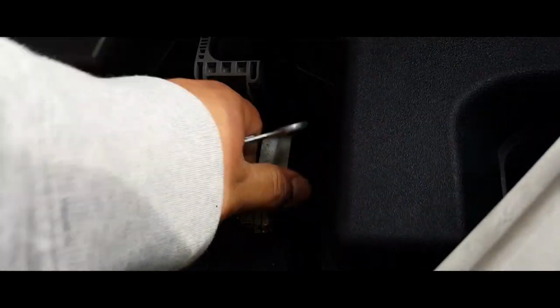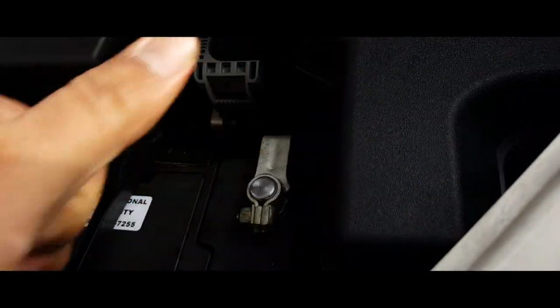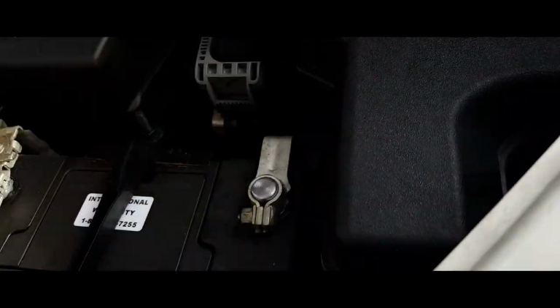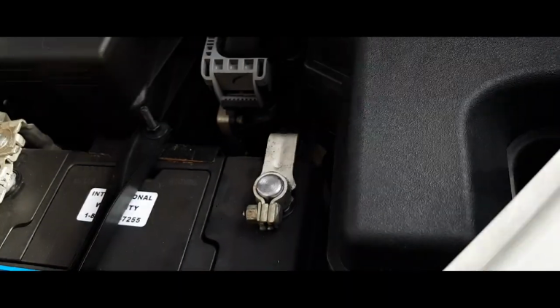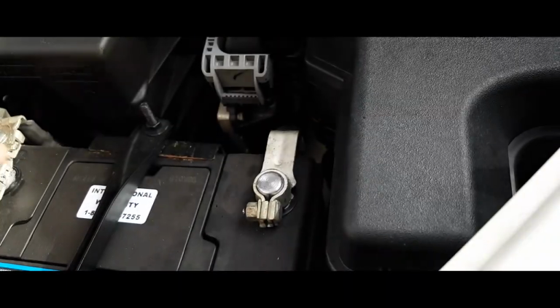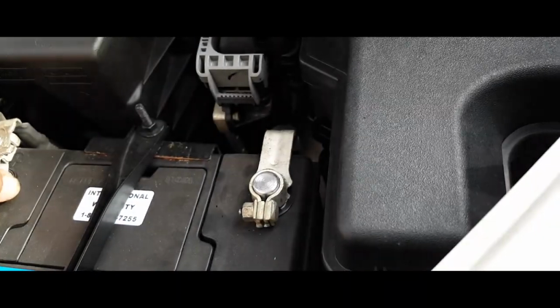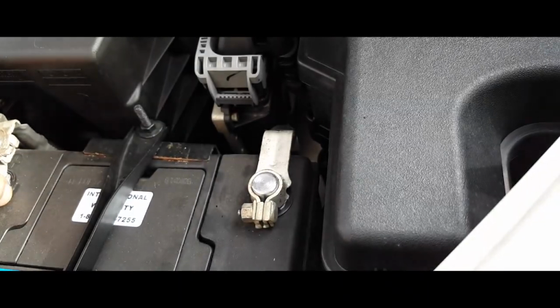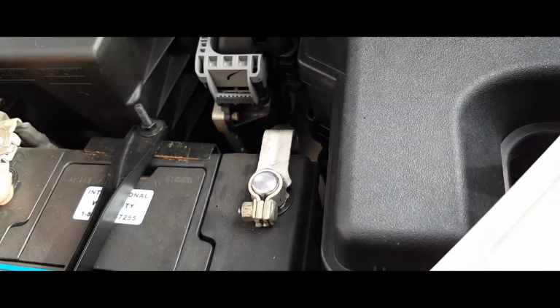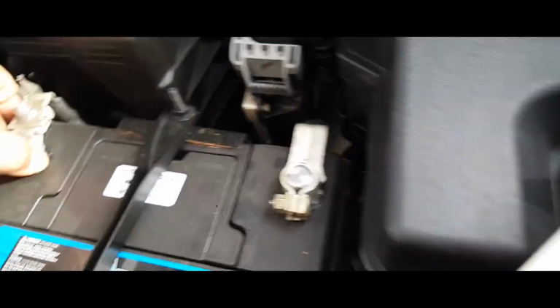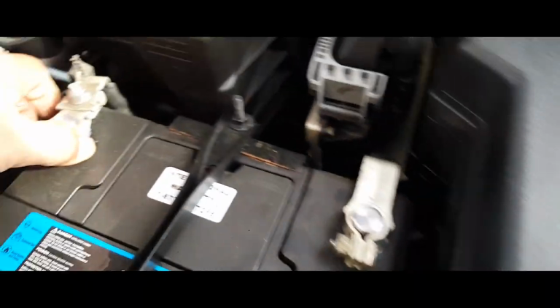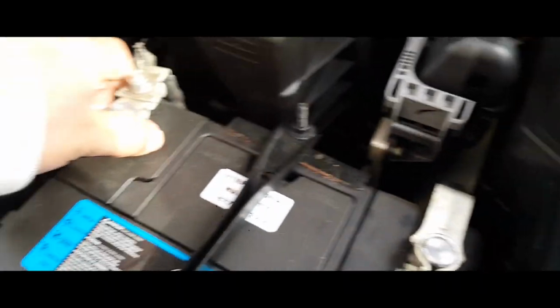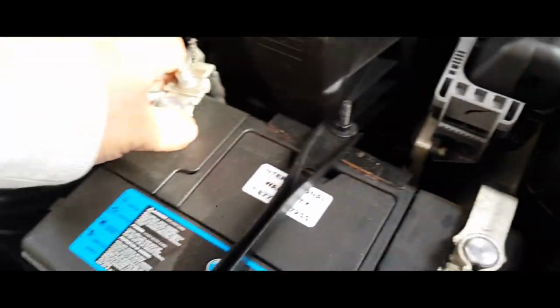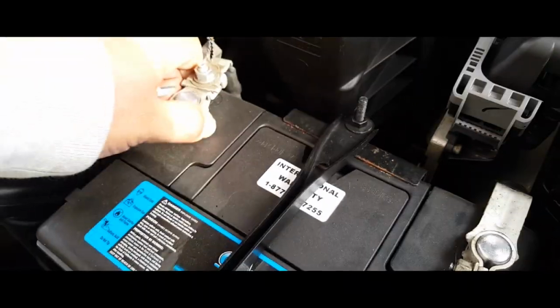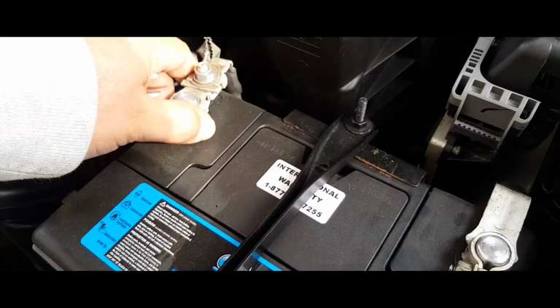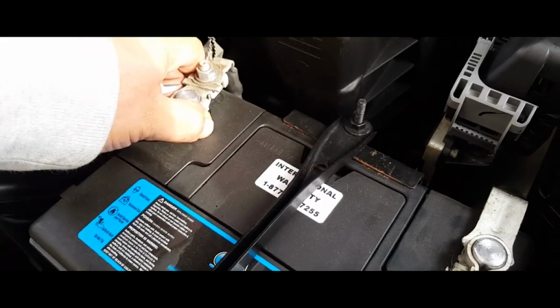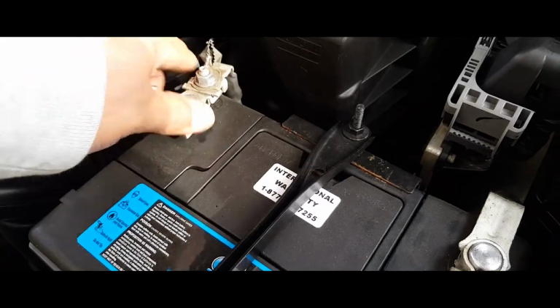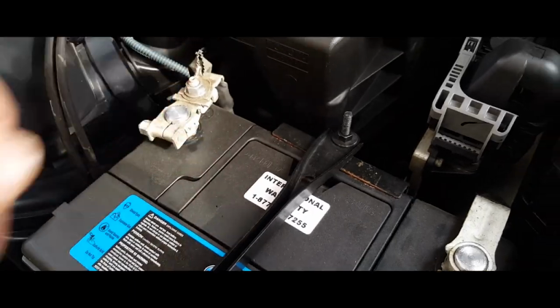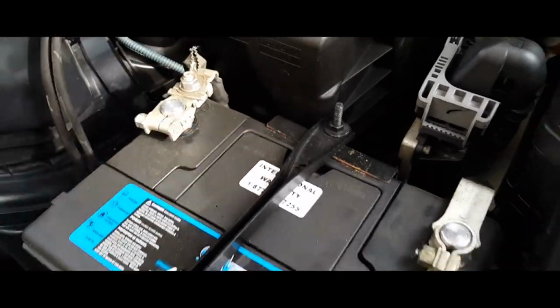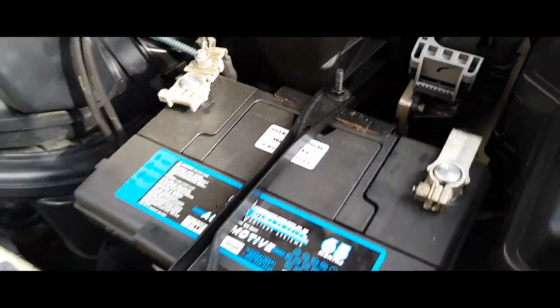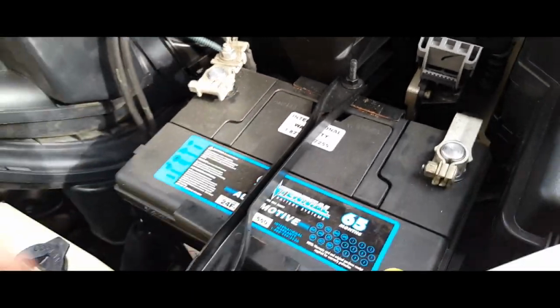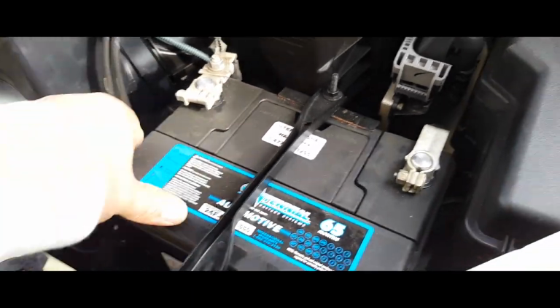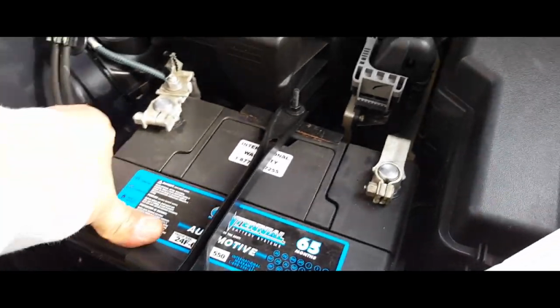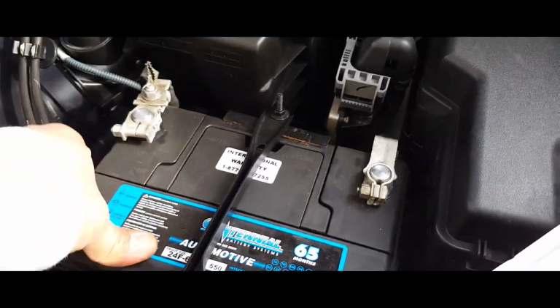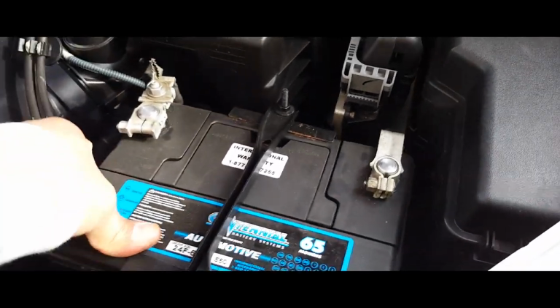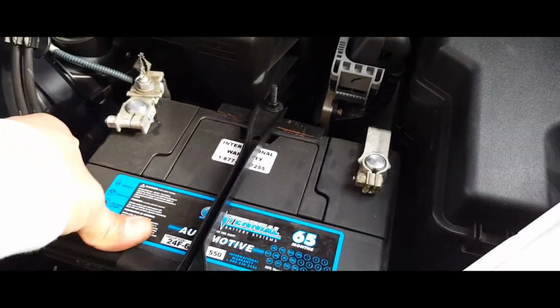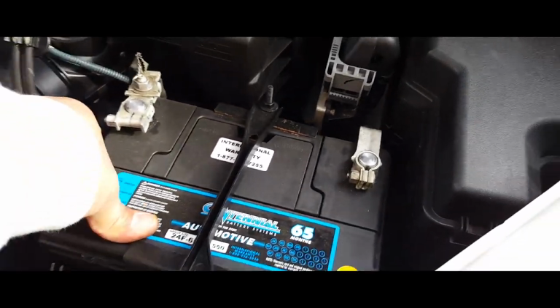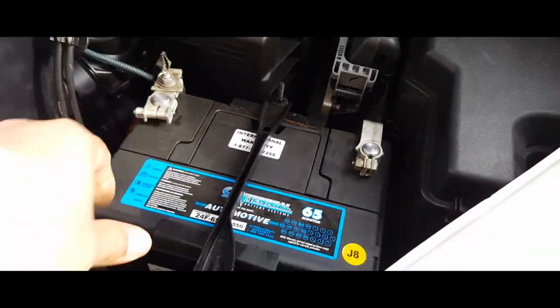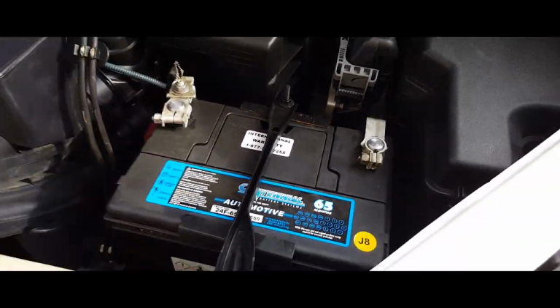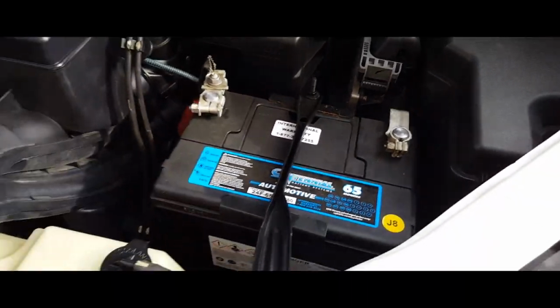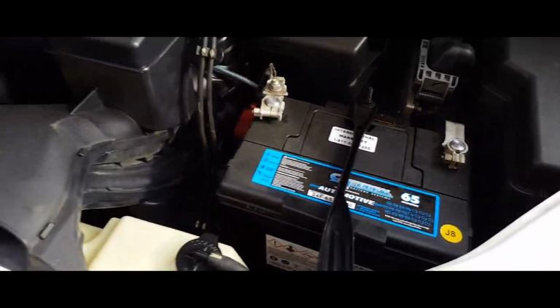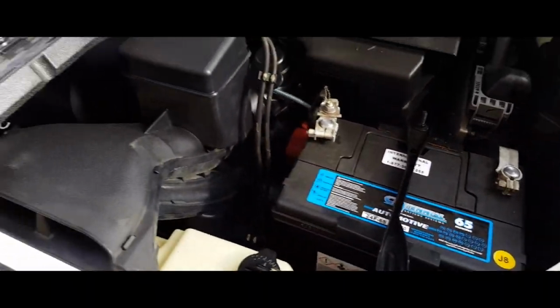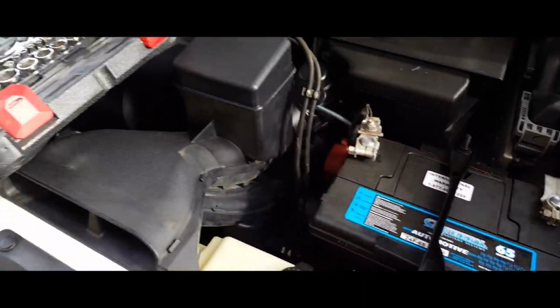Make sure they're nice and snug. They are. Battery ain't going nowhere.